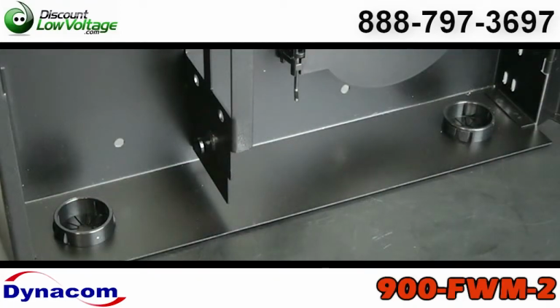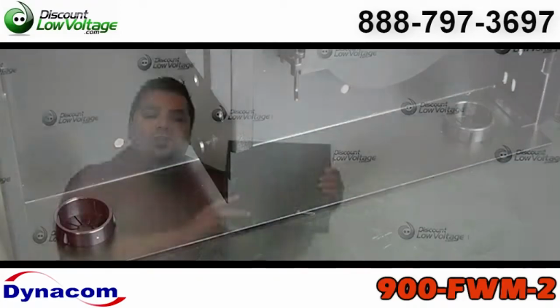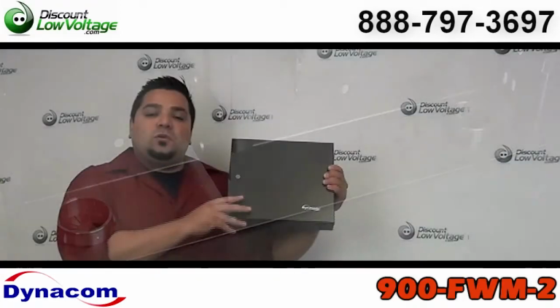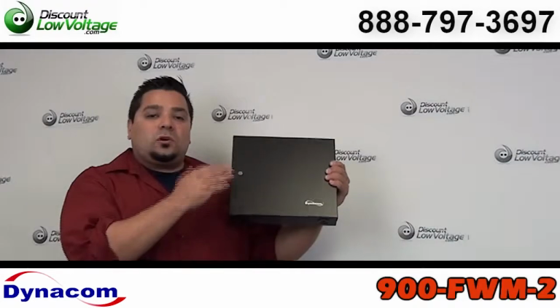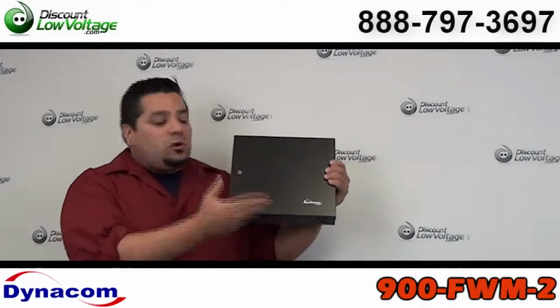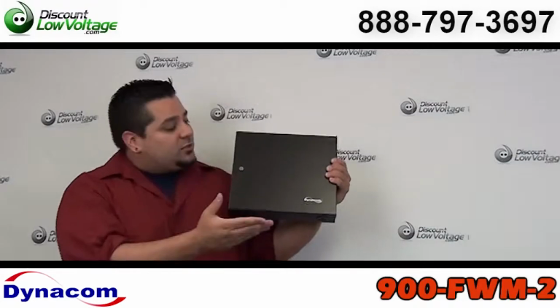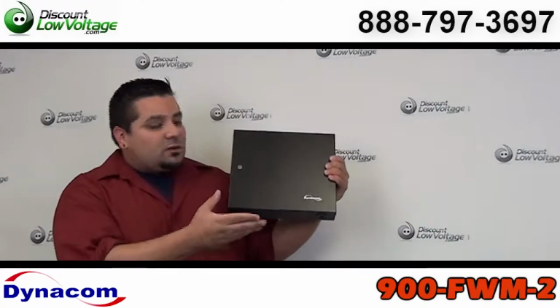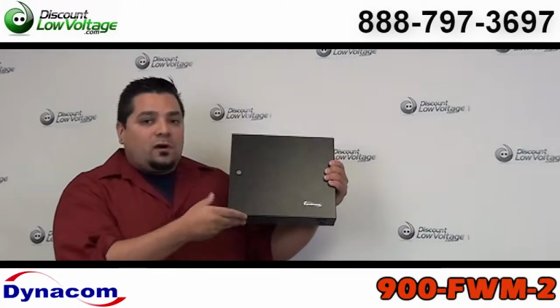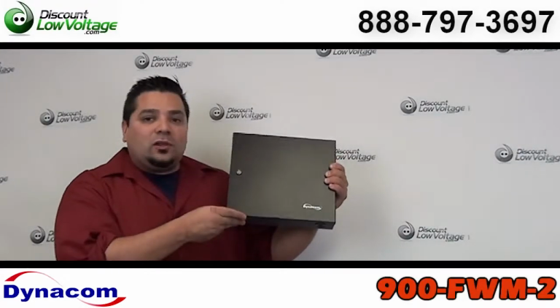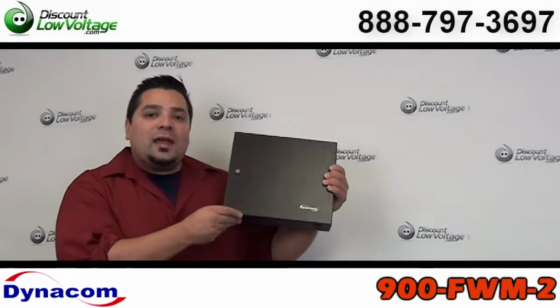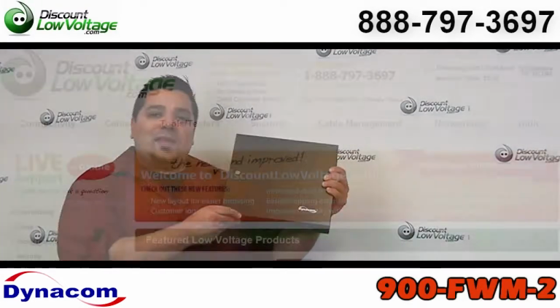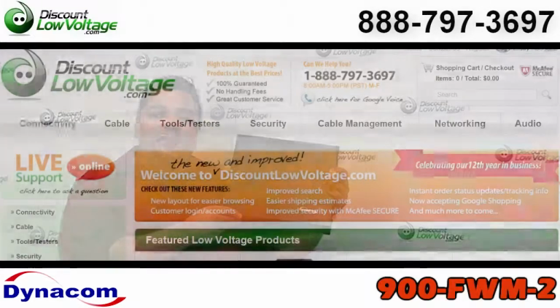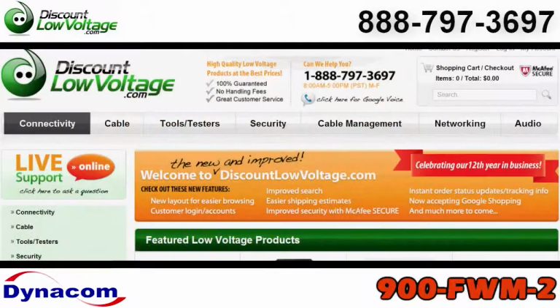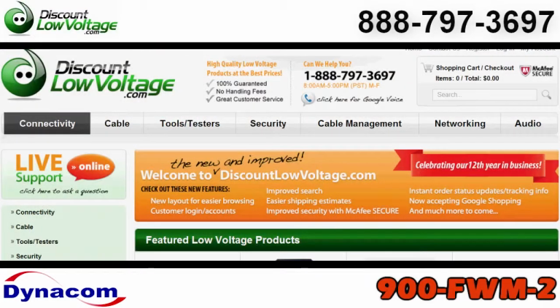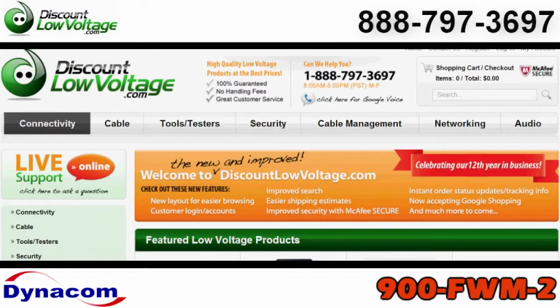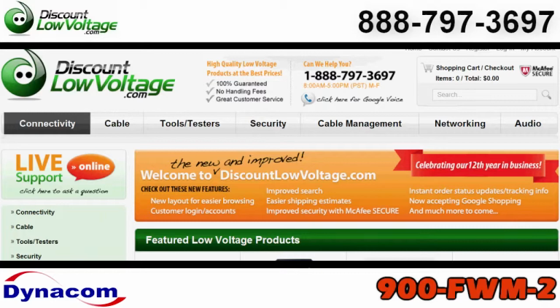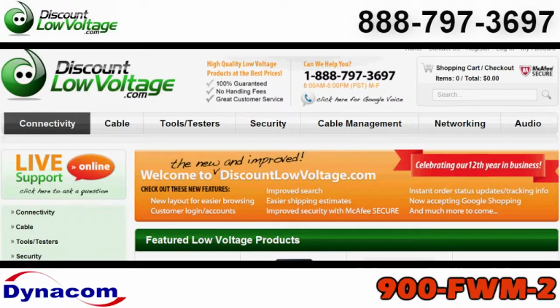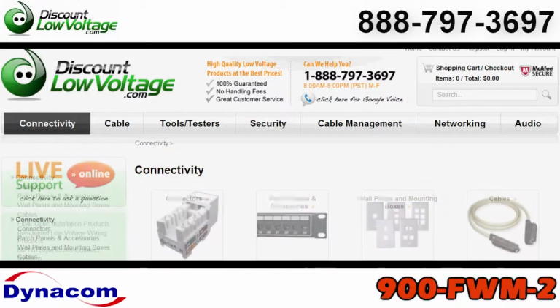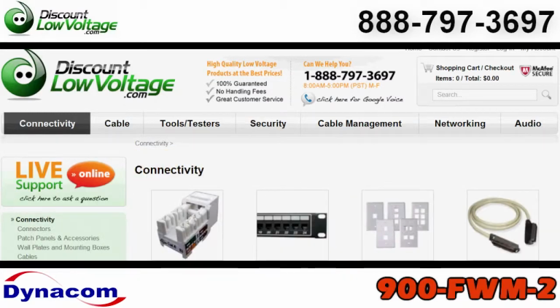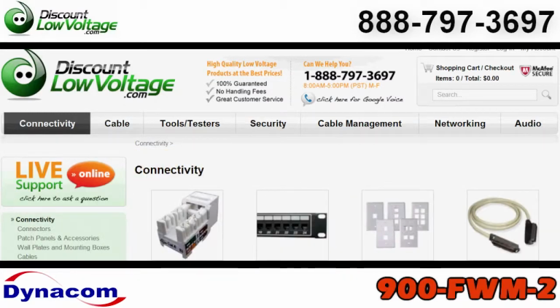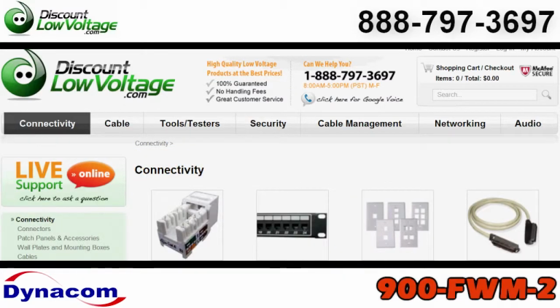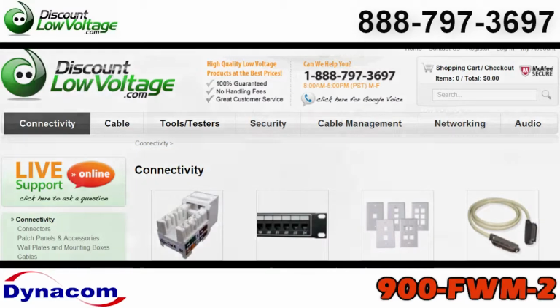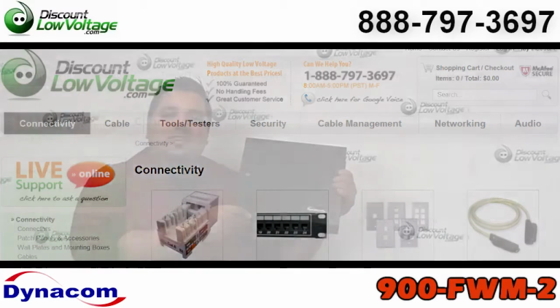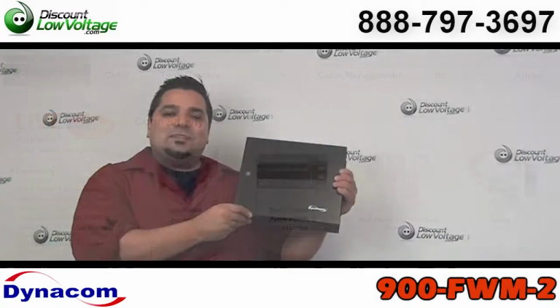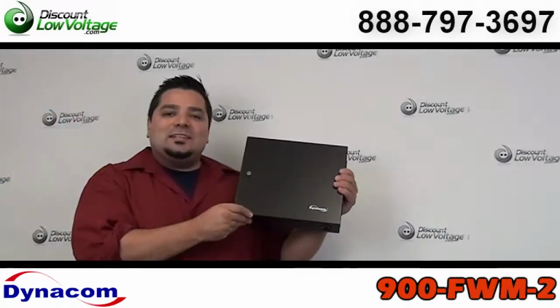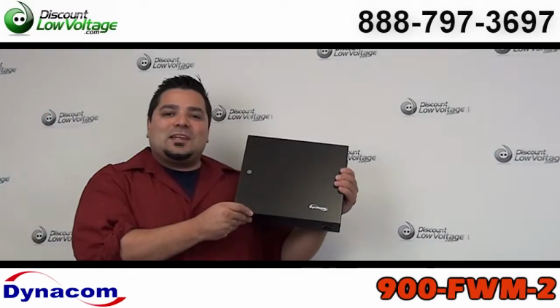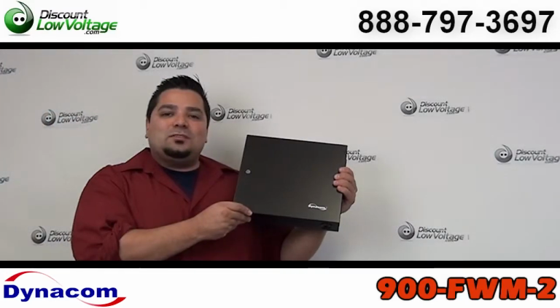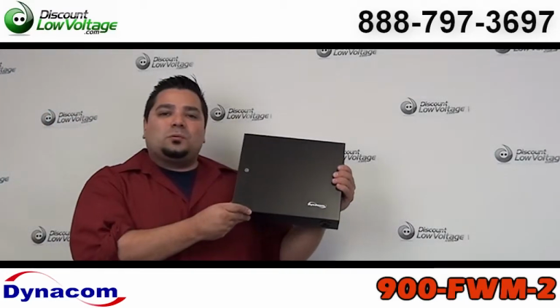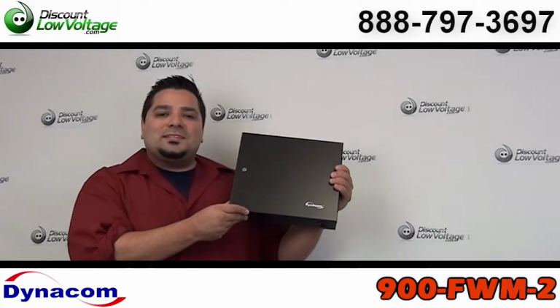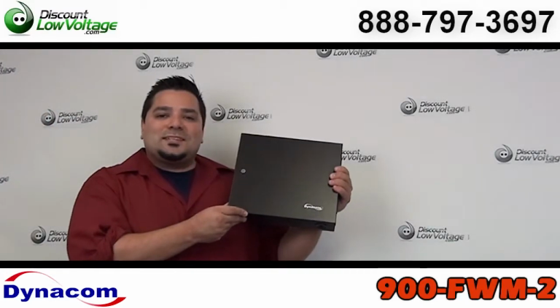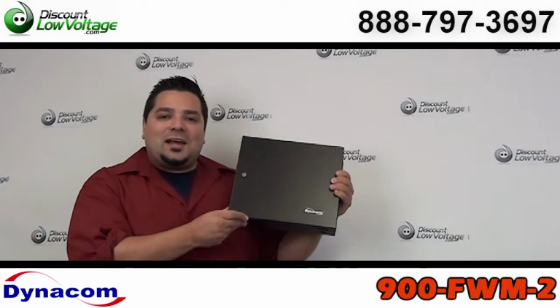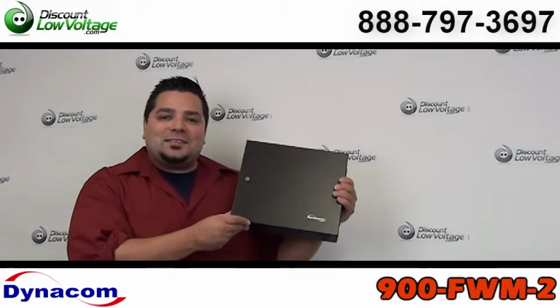Now you can order all this stuff online. If you have any questions, call us. Our number here is 888-797-3697.